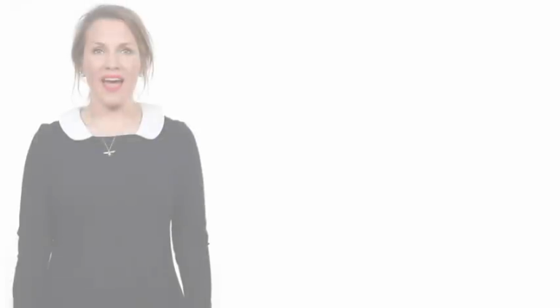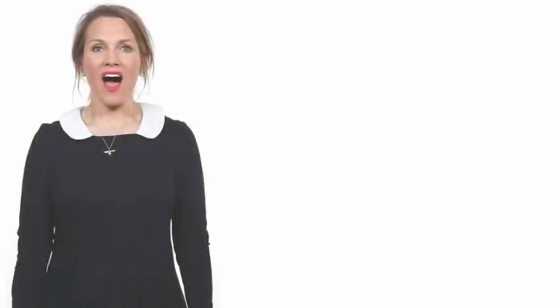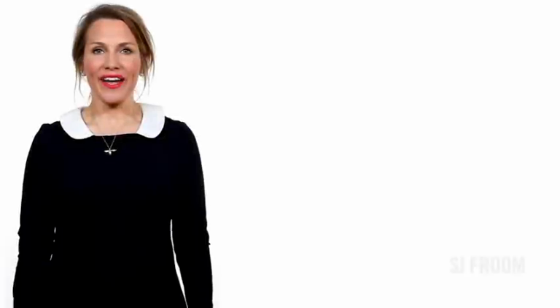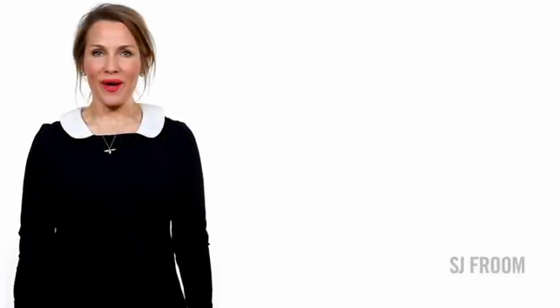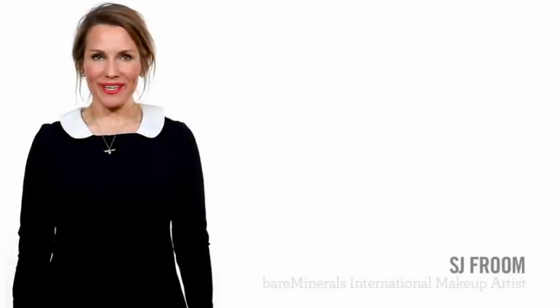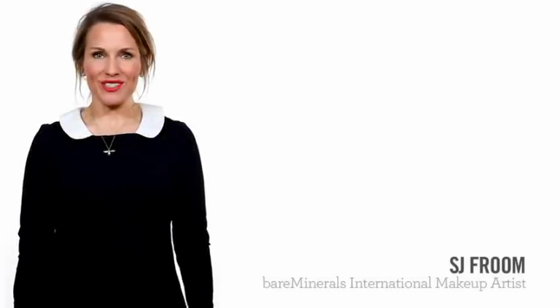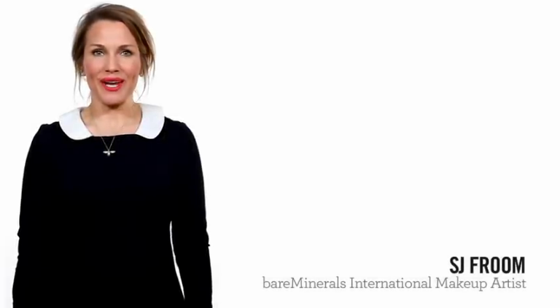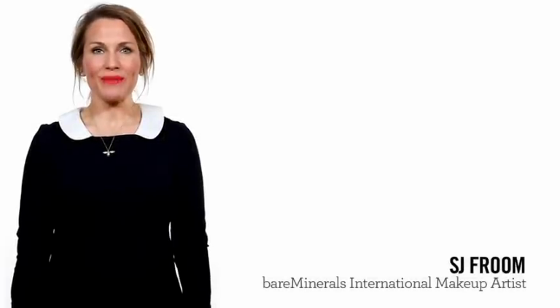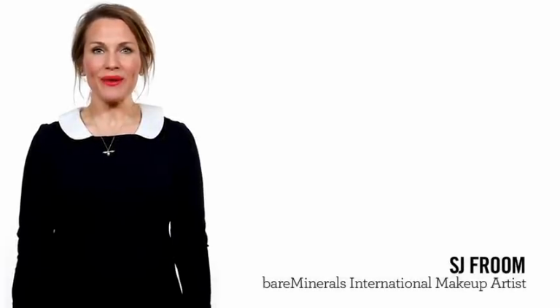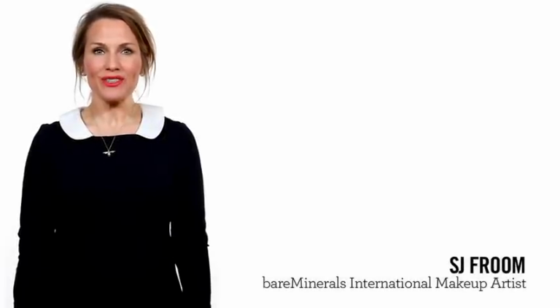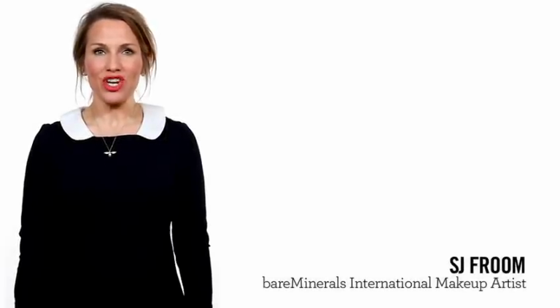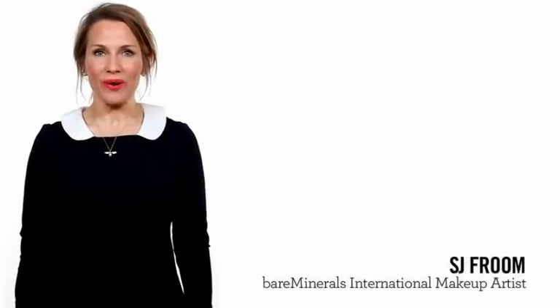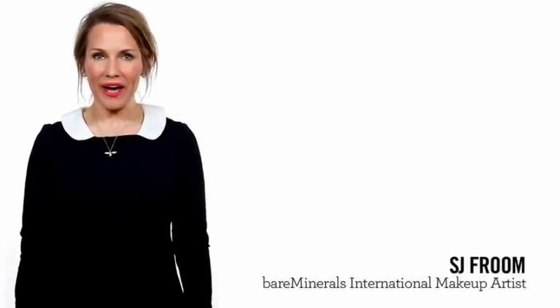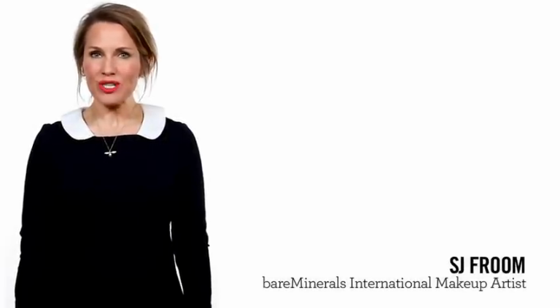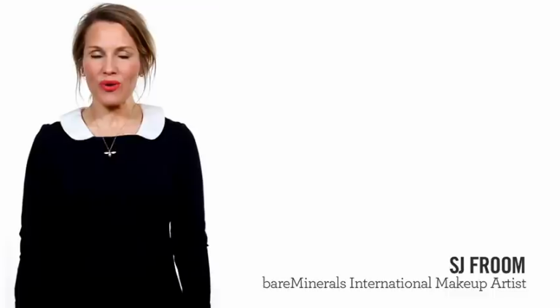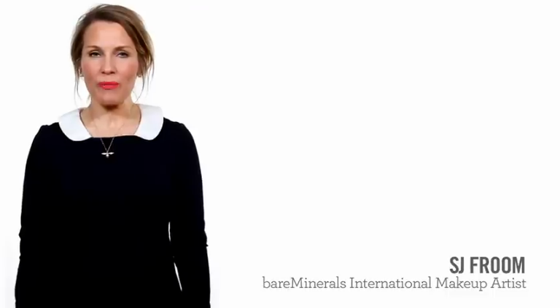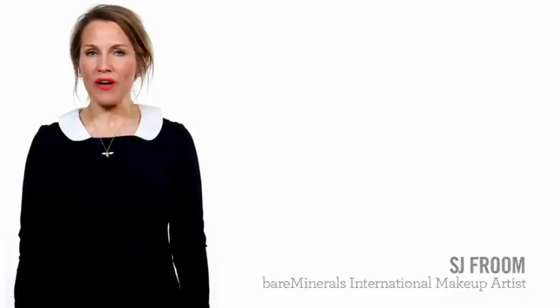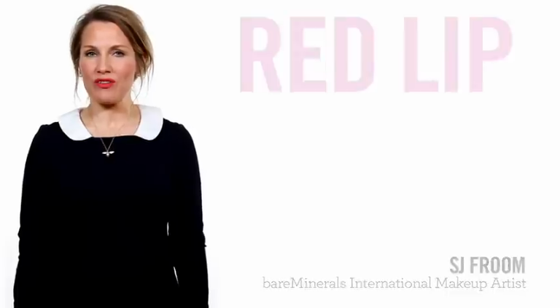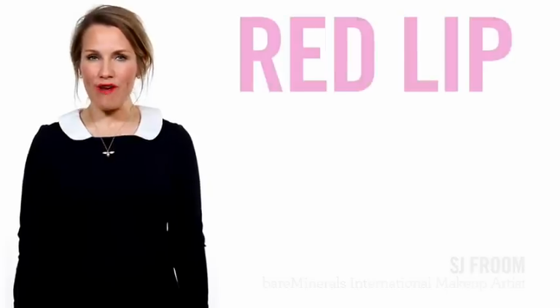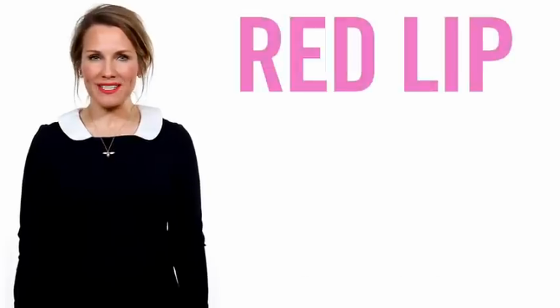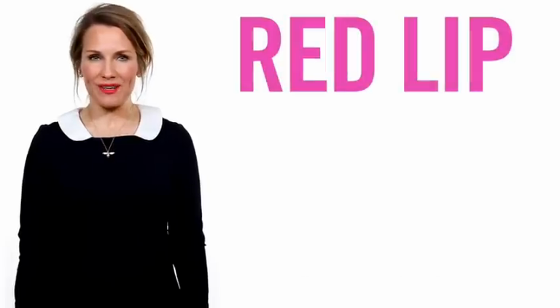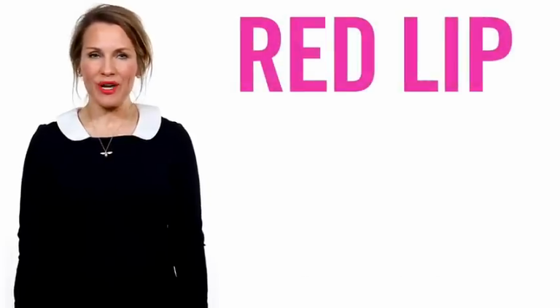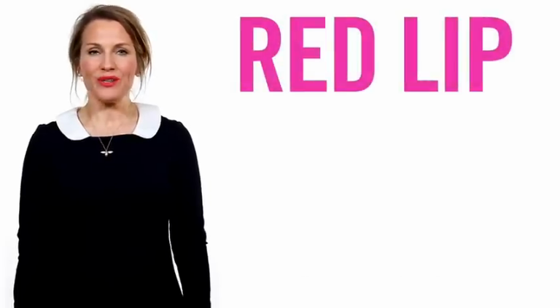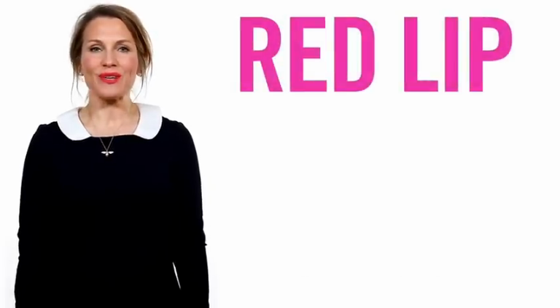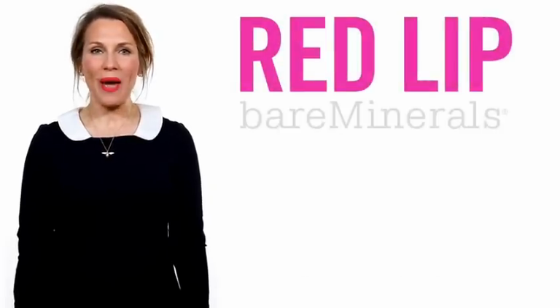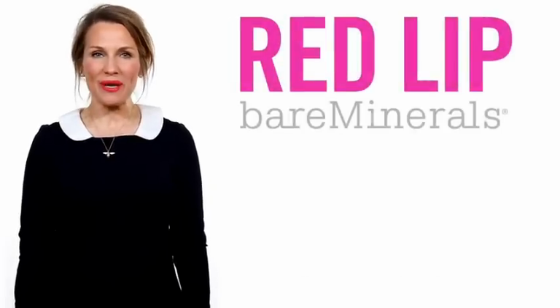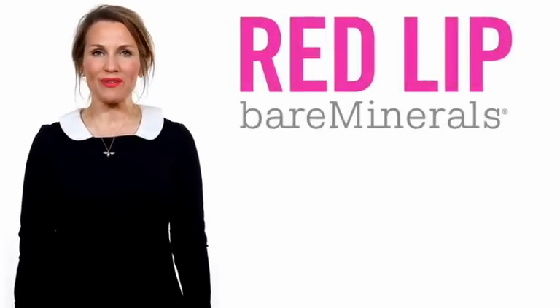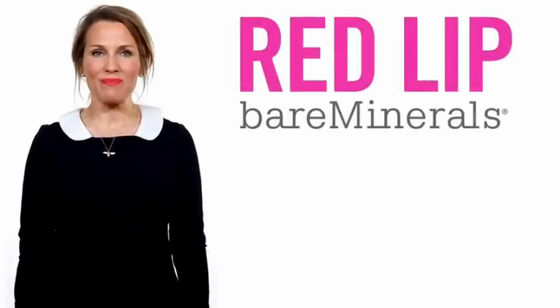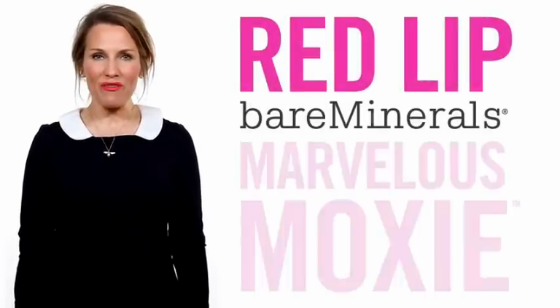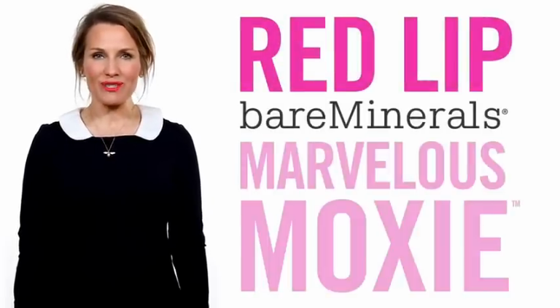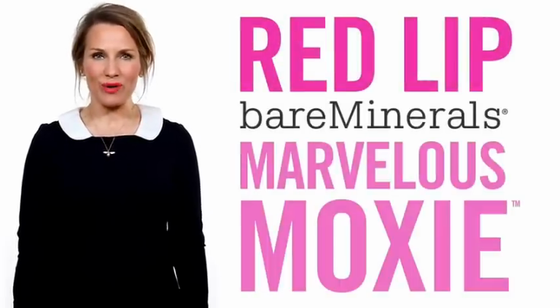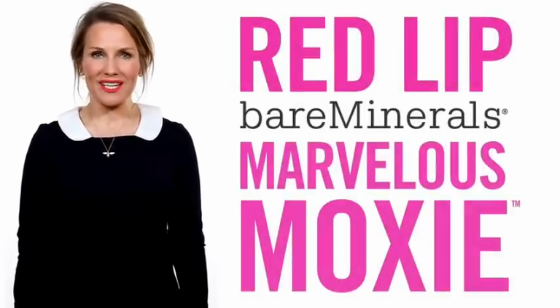Hi, I'm SJ and I'm now going to show you how to create the perfect red lip using Bare Minerals Marvelous Moxie.